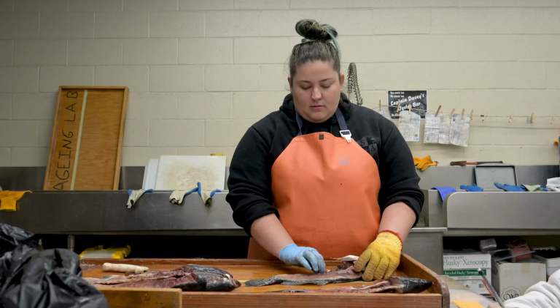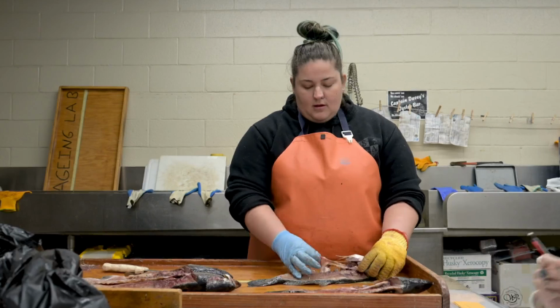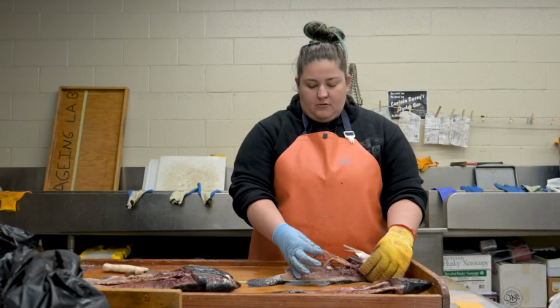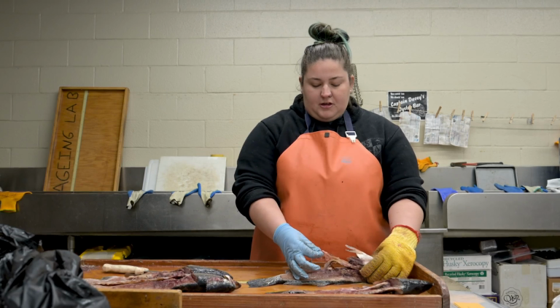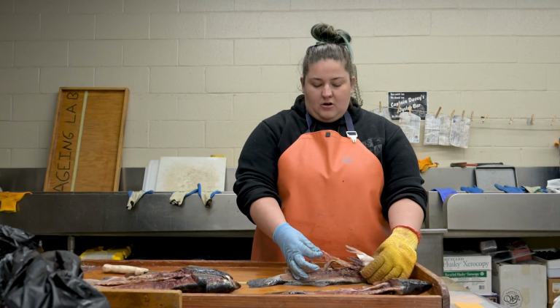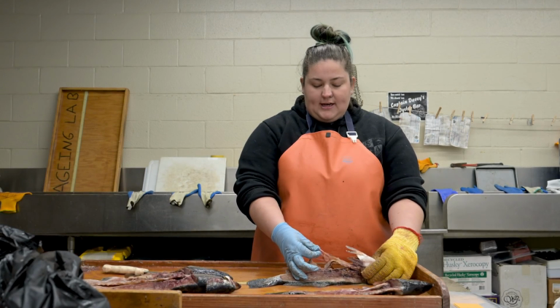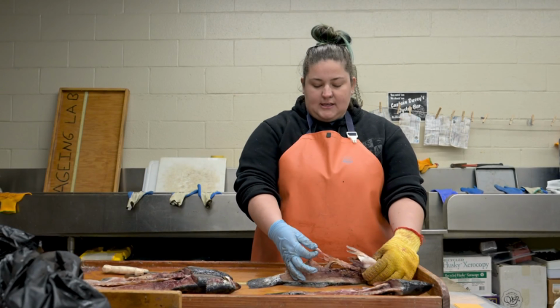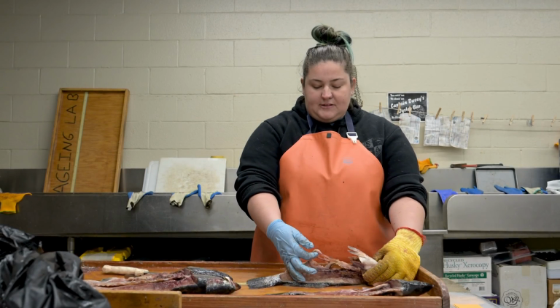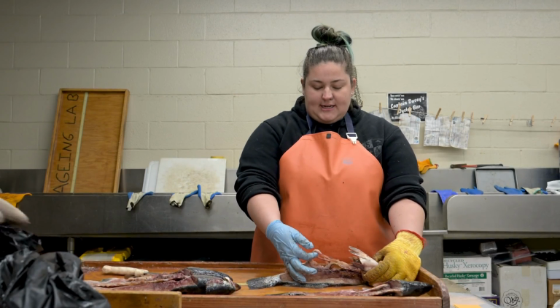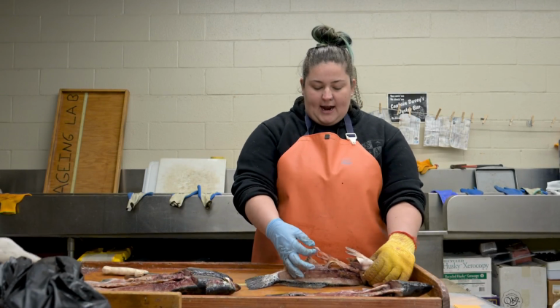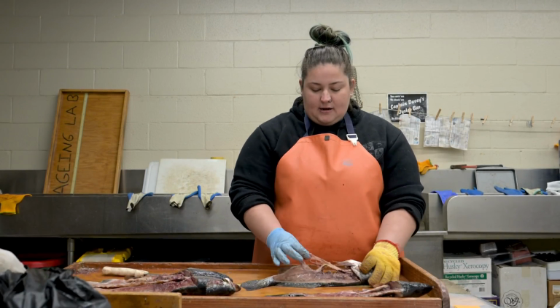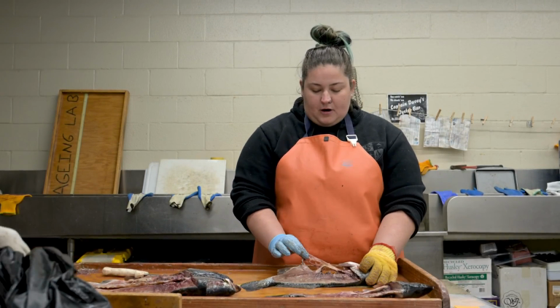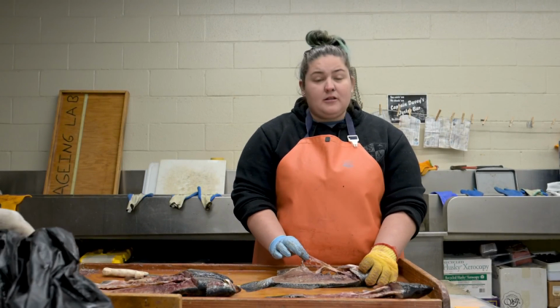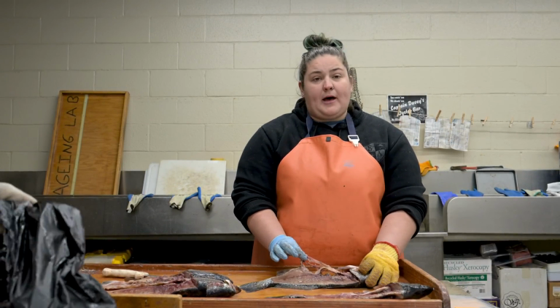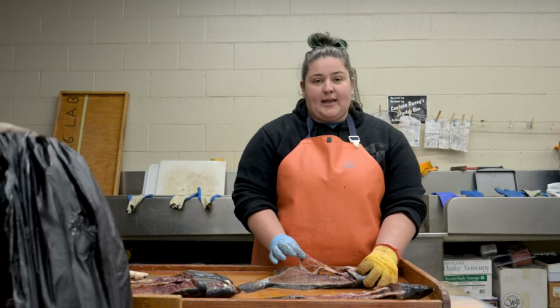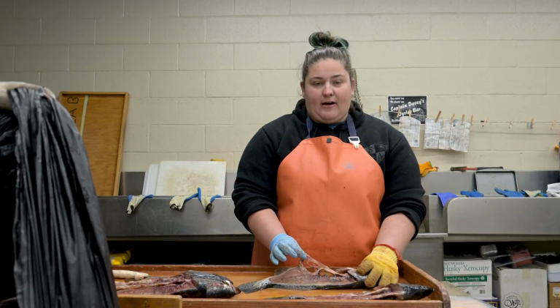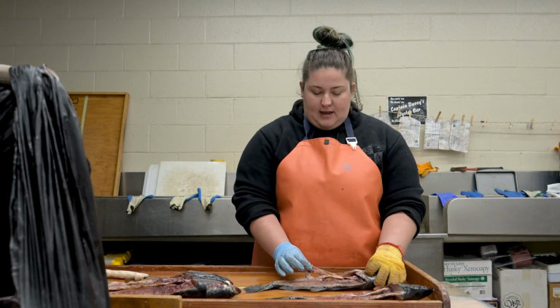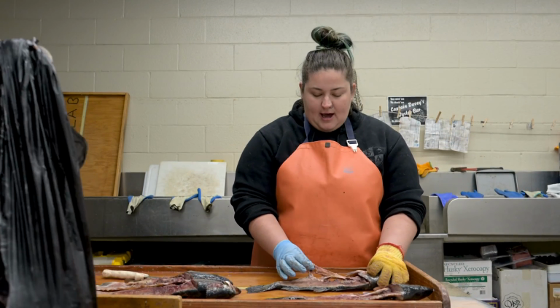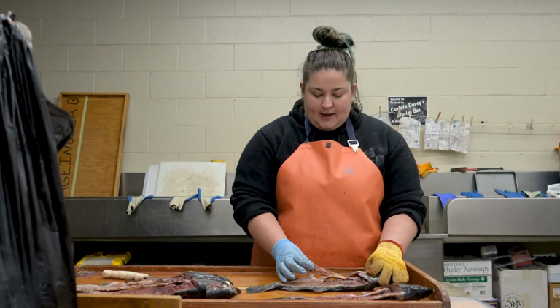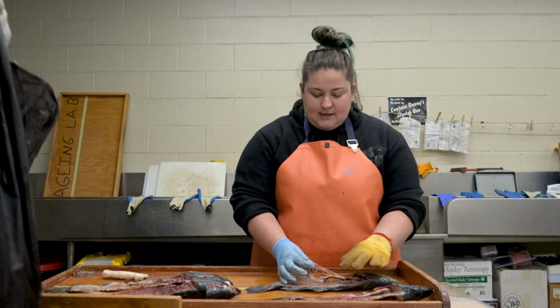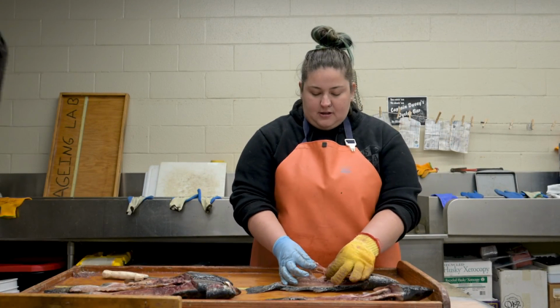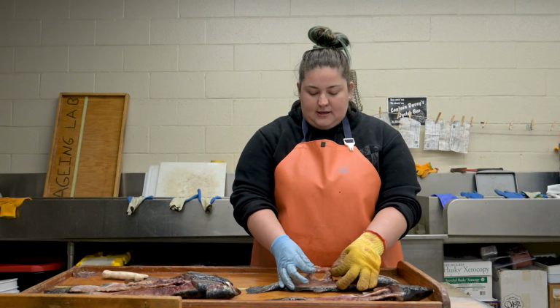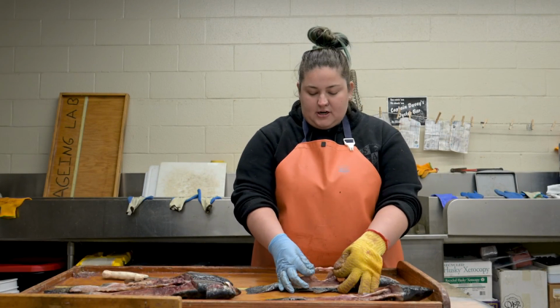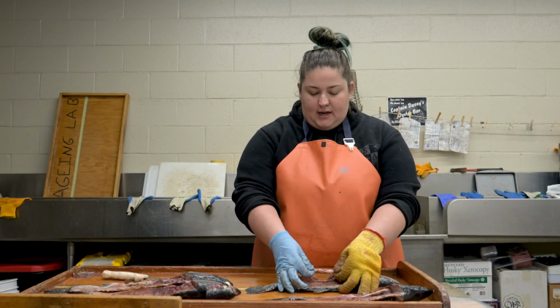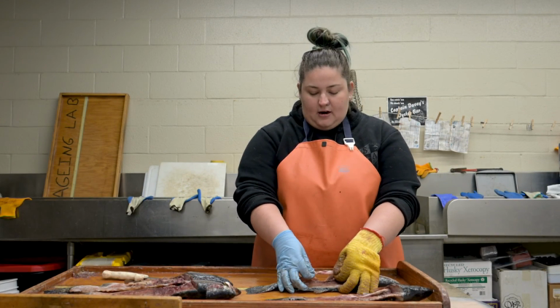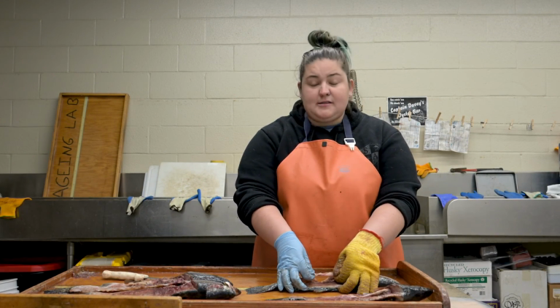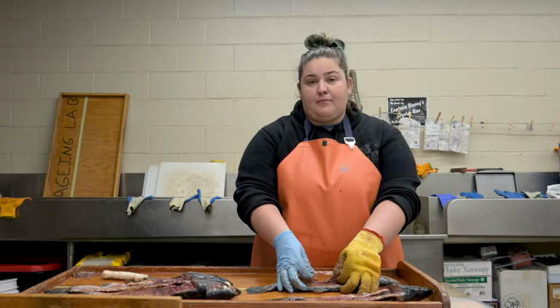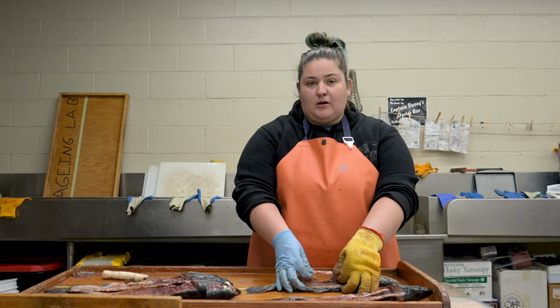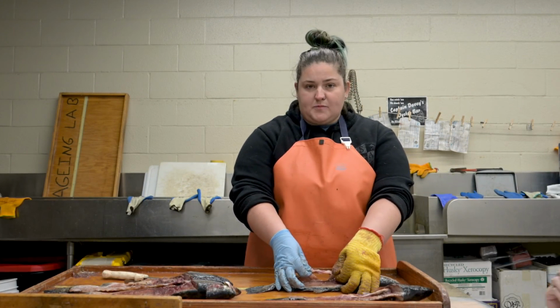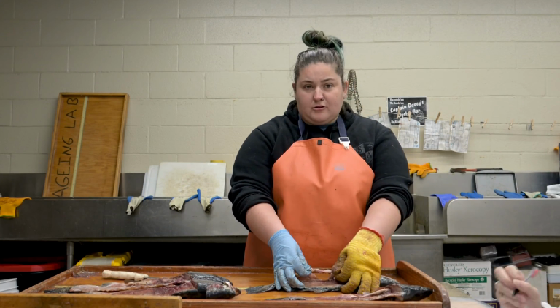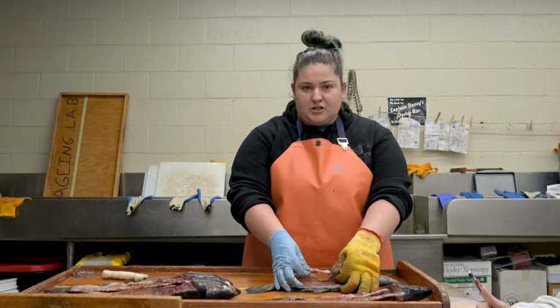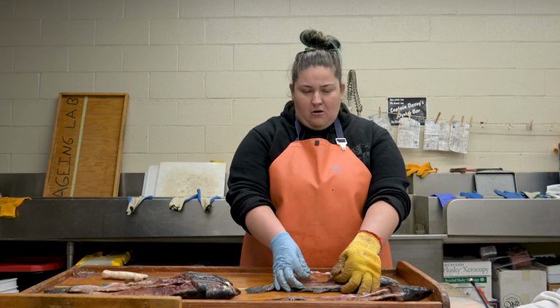With the gonads left intact and part of the body cavity, I can tell that this right here is a male speckled trout.